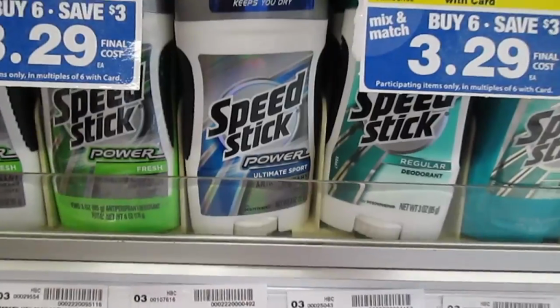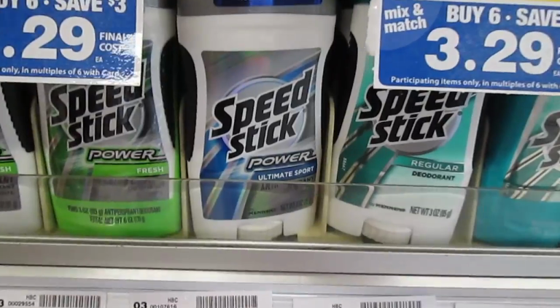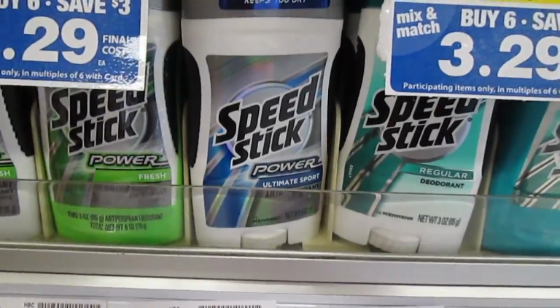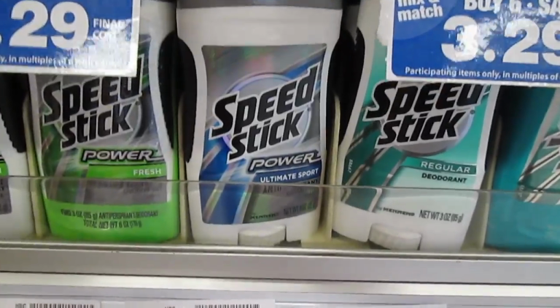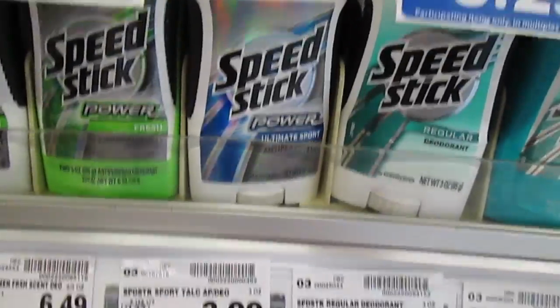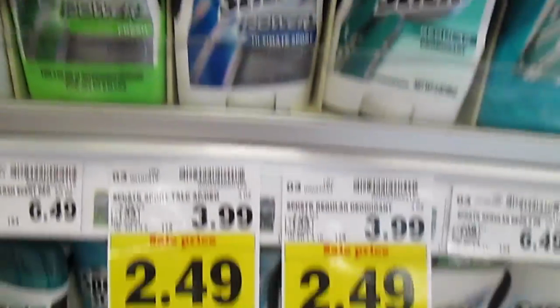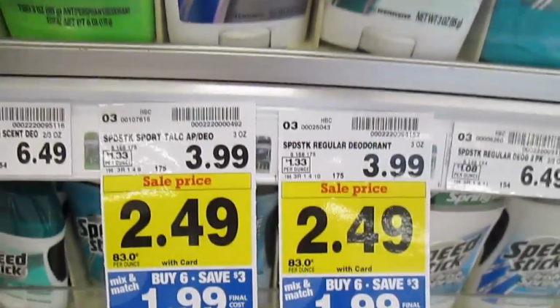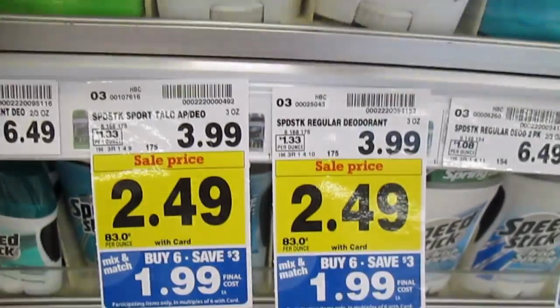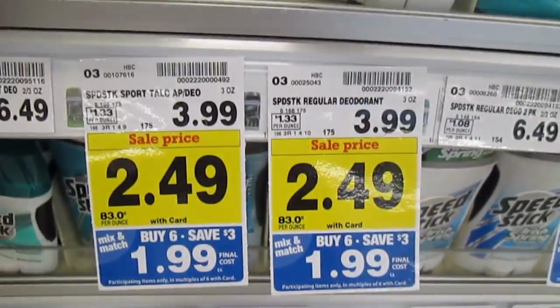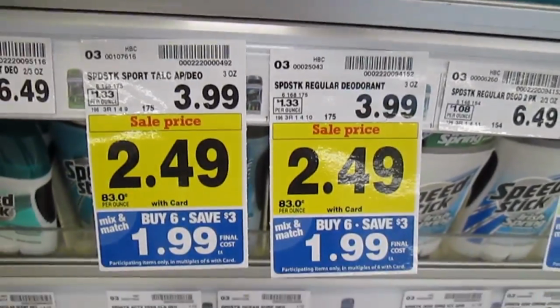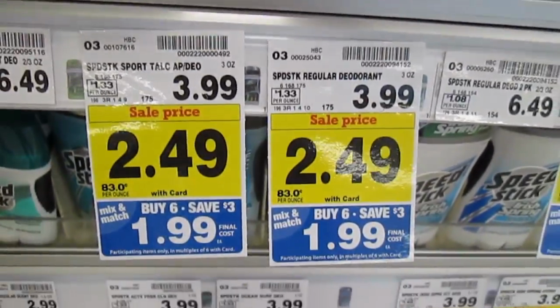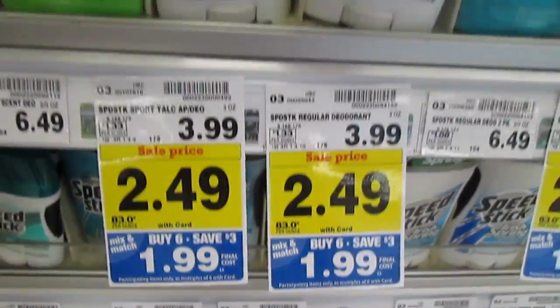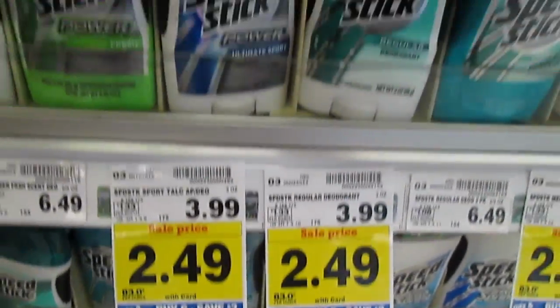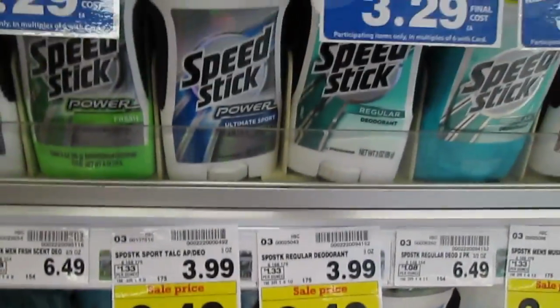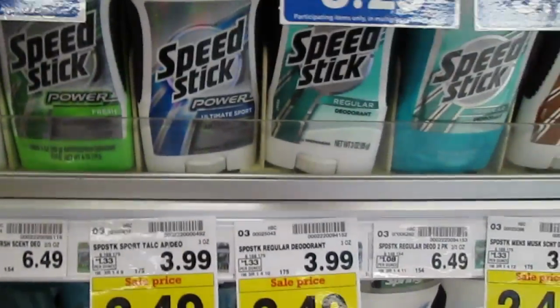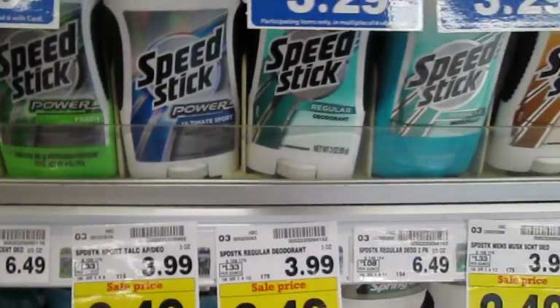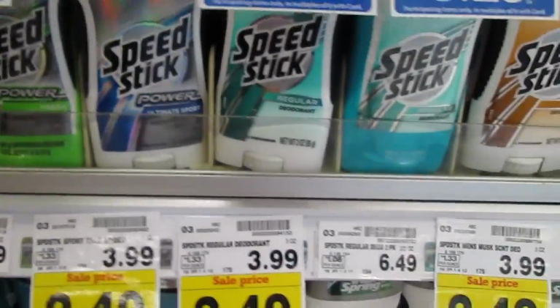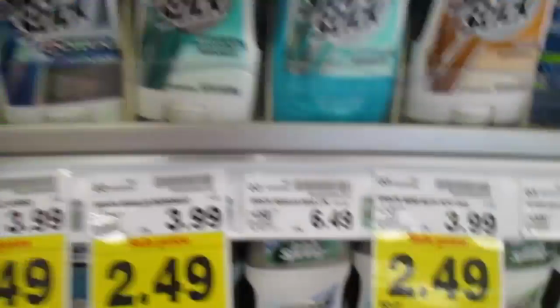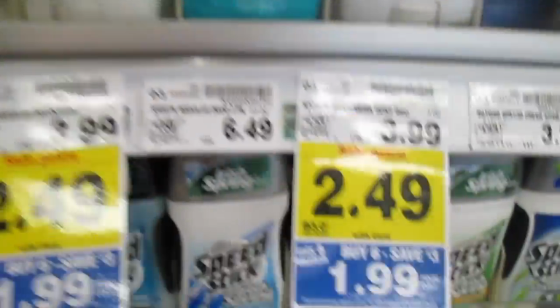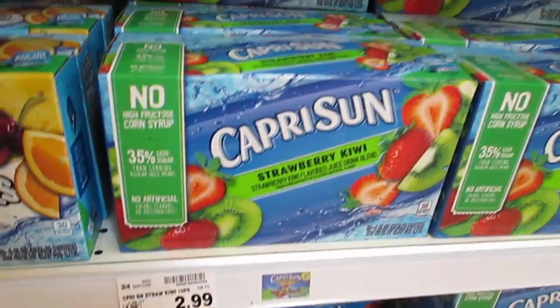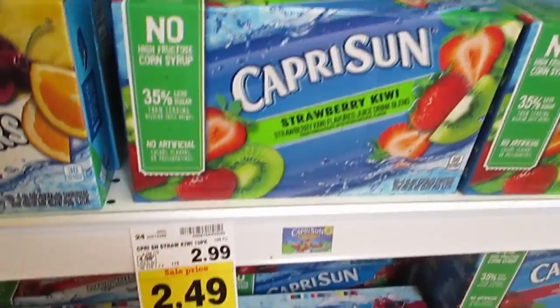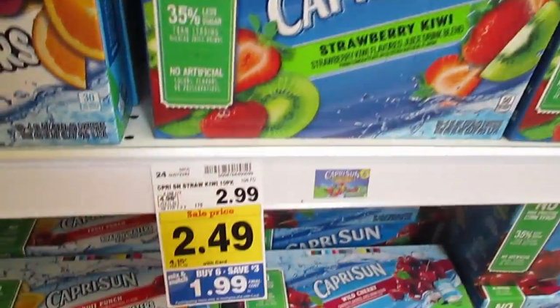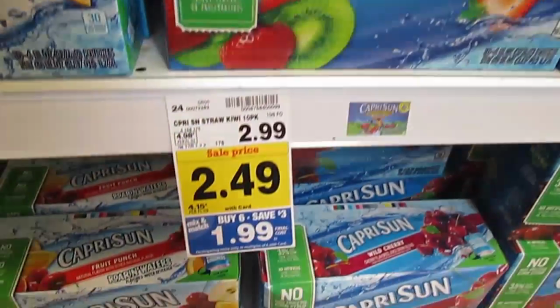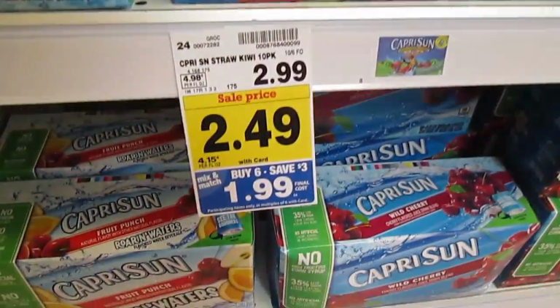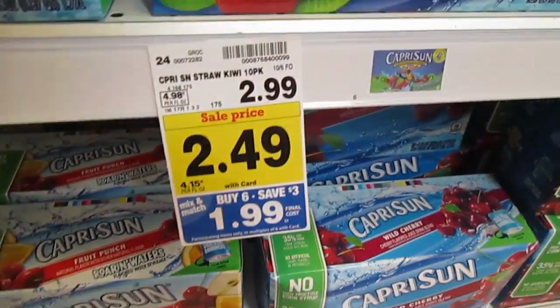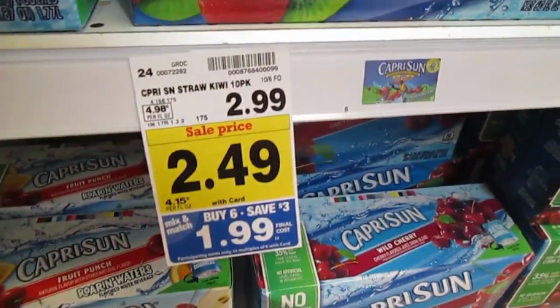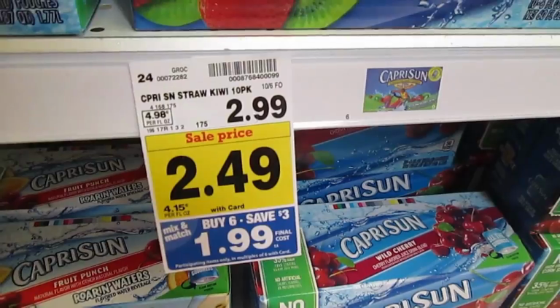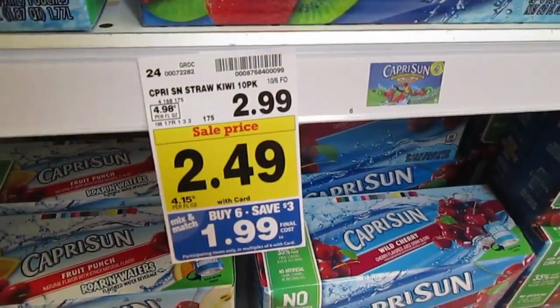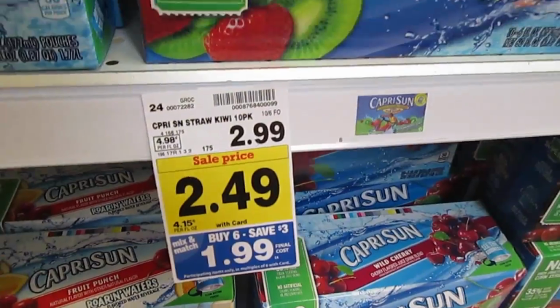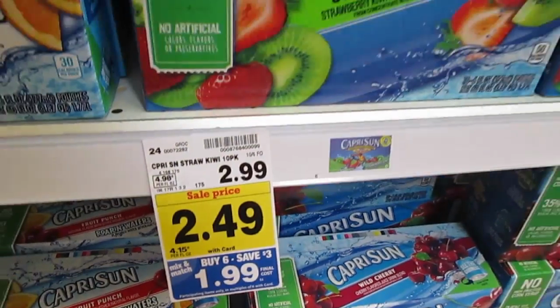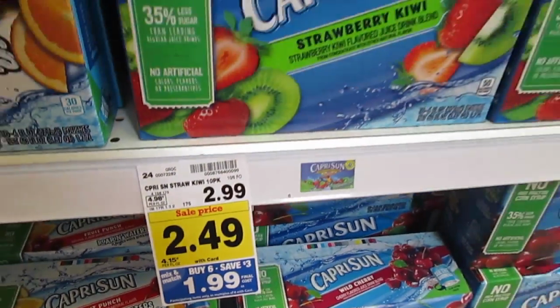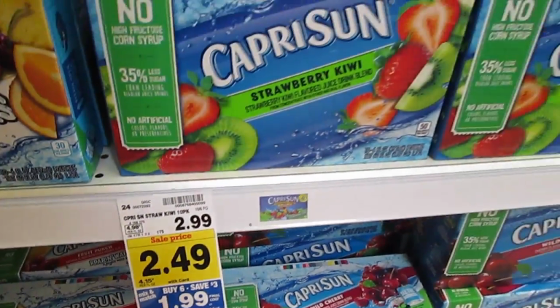Regular Speed Stick is $1.99 — use that $0.50 coupon. Capri Suns are also $1.99.